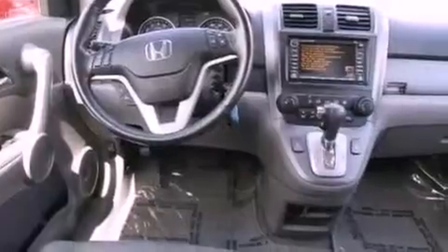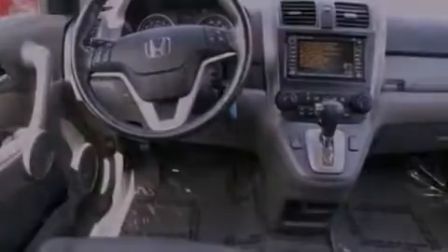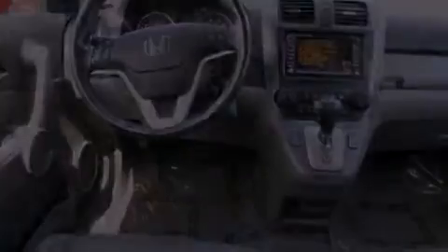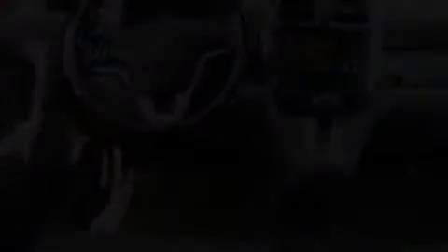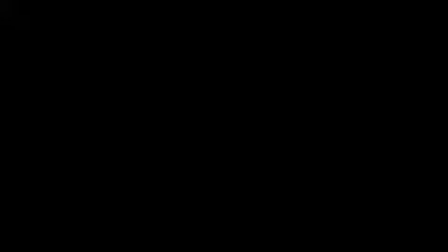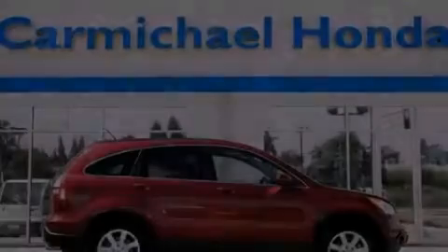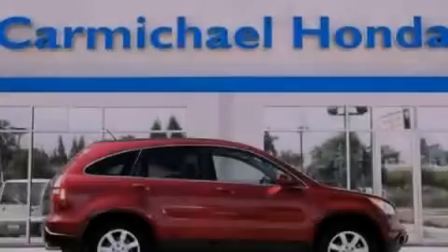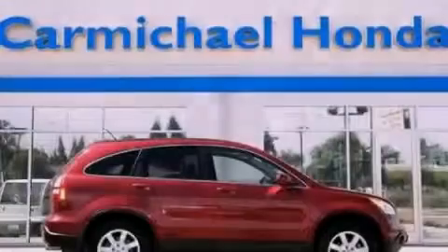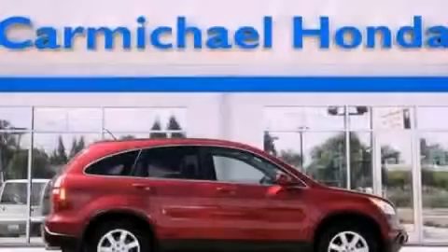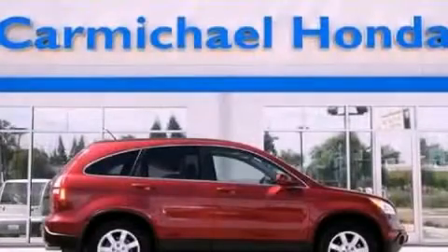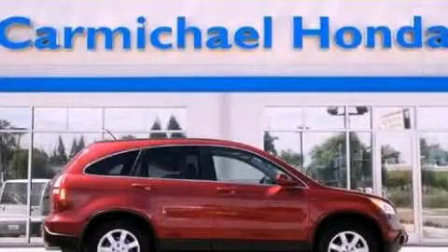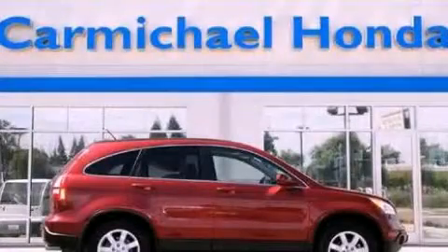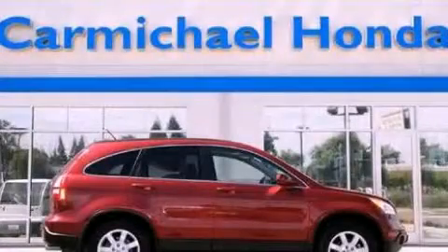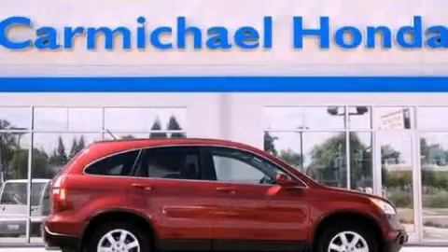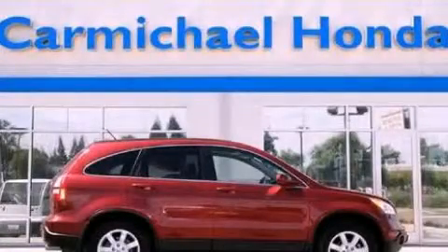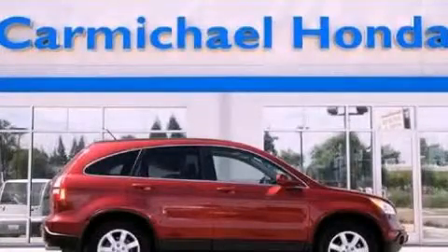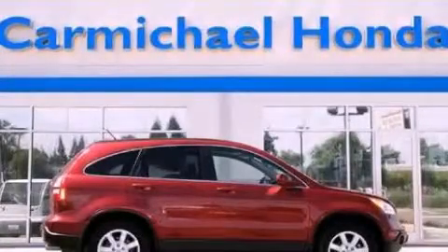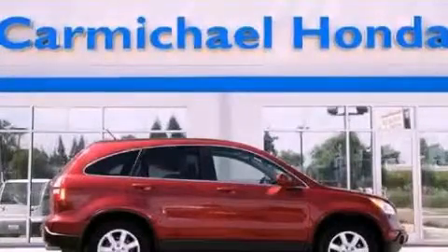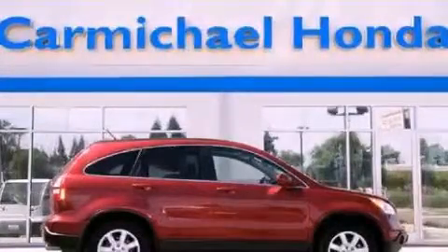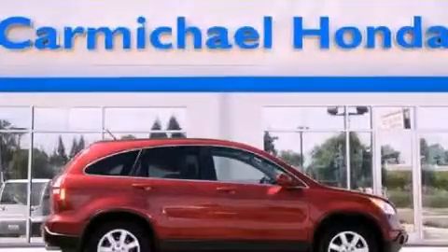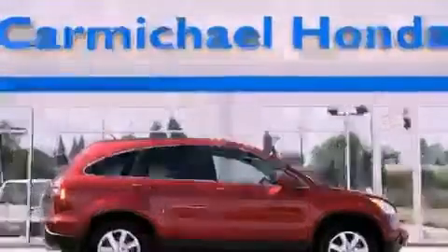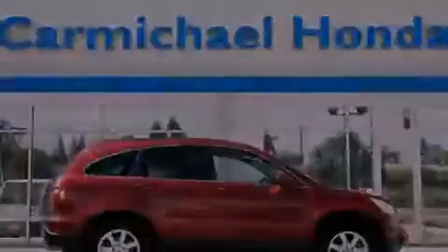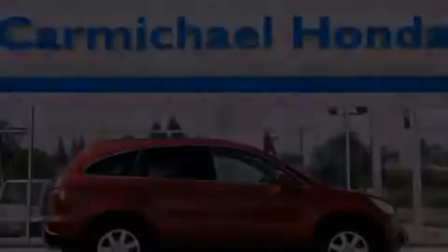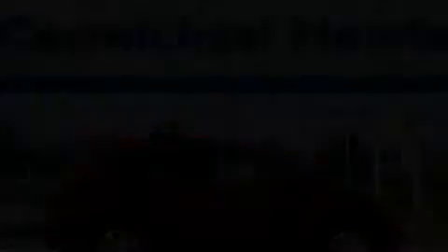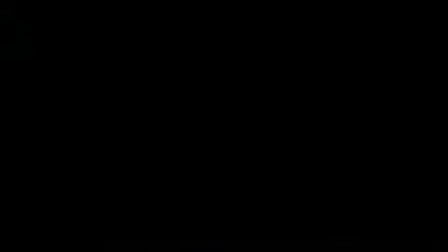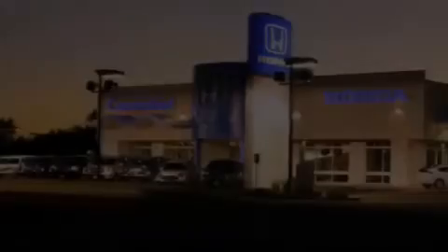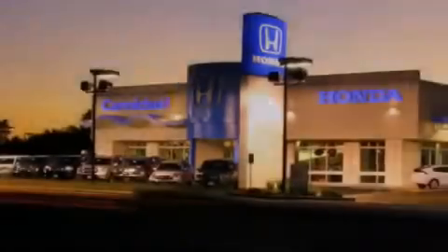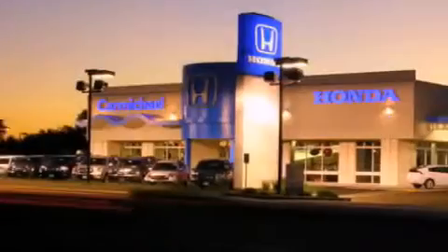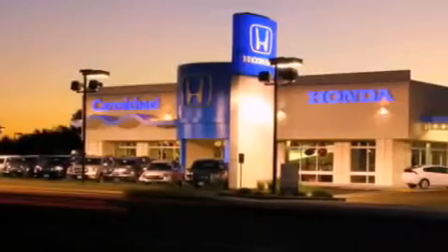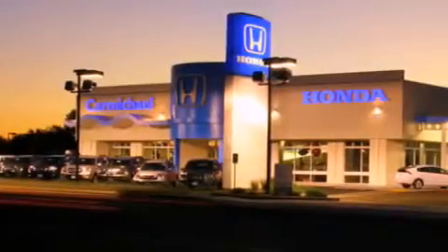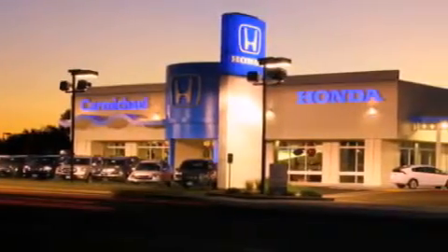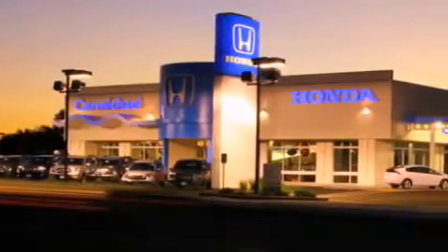Stop by today and test drive this vehicle for yourself. Carmichael Honda has everything you need.